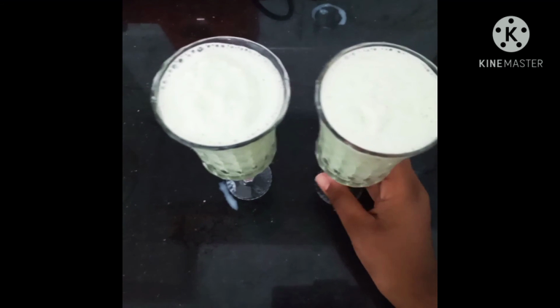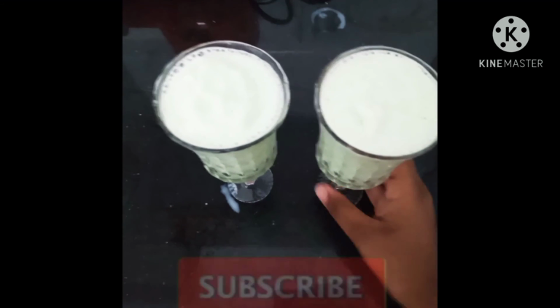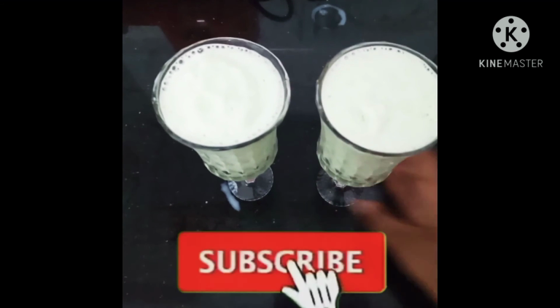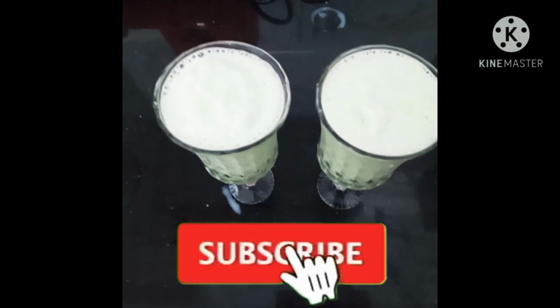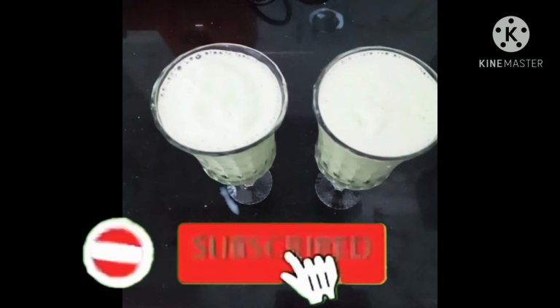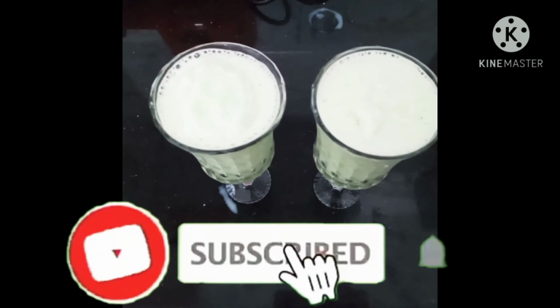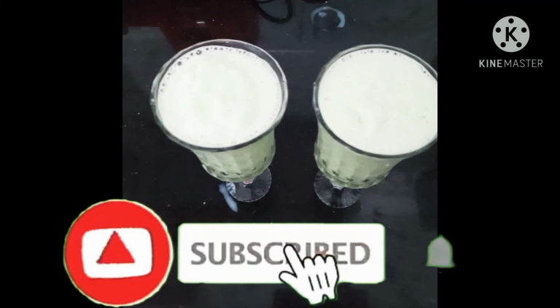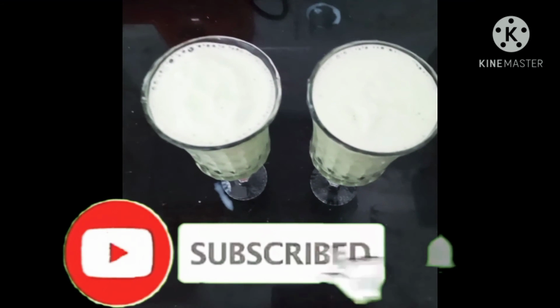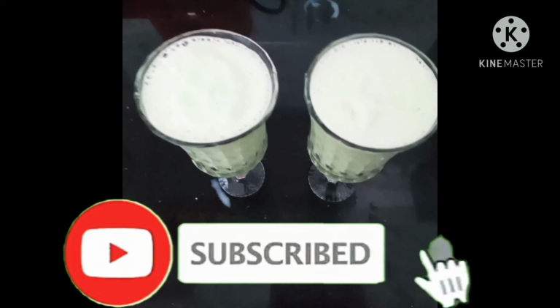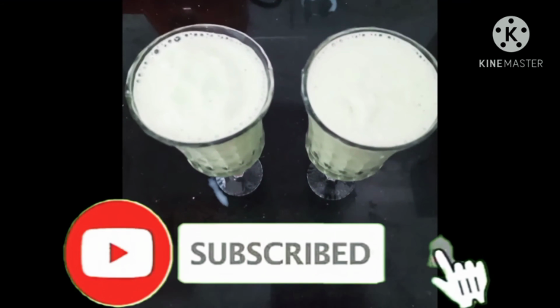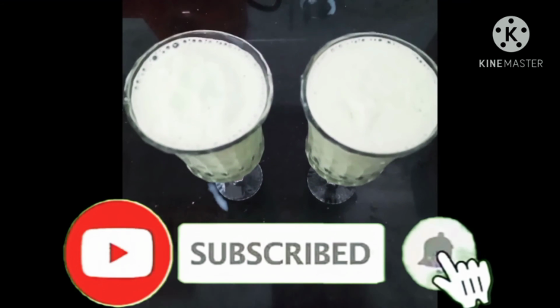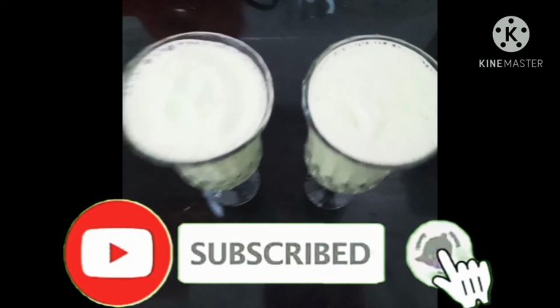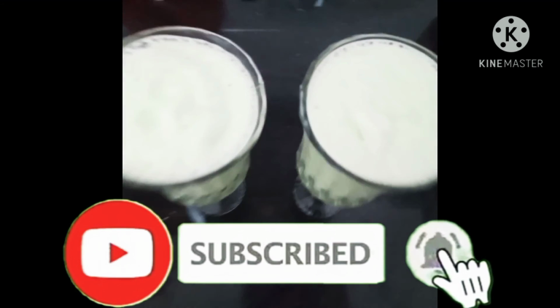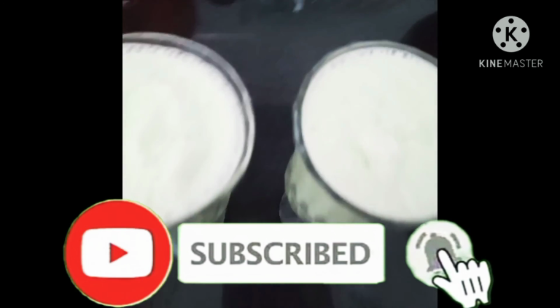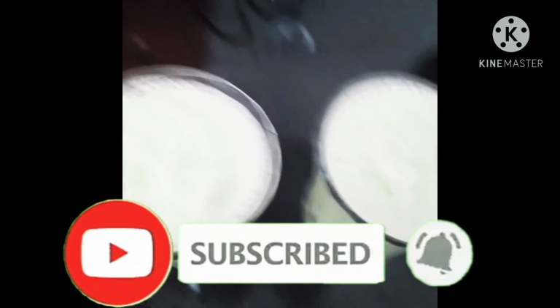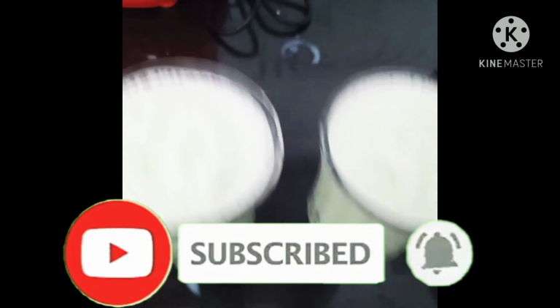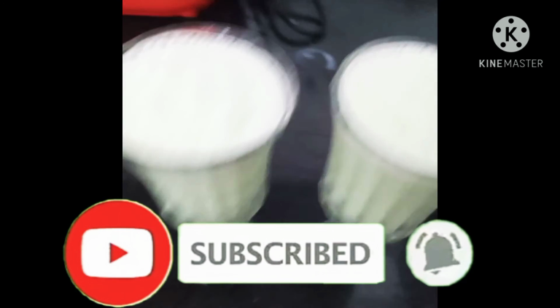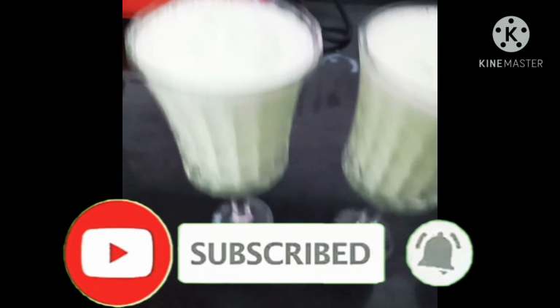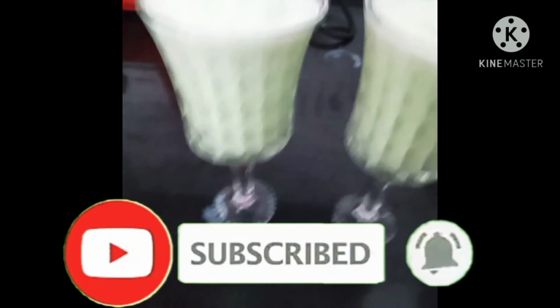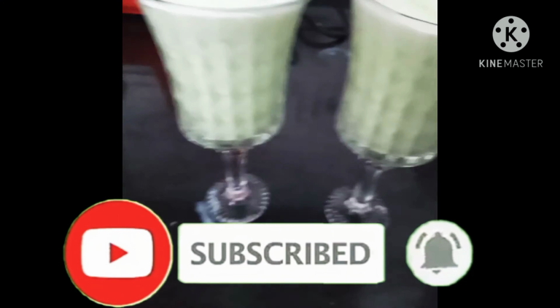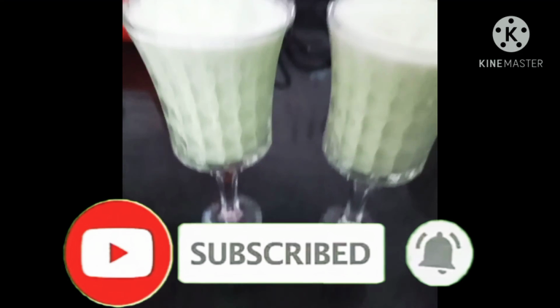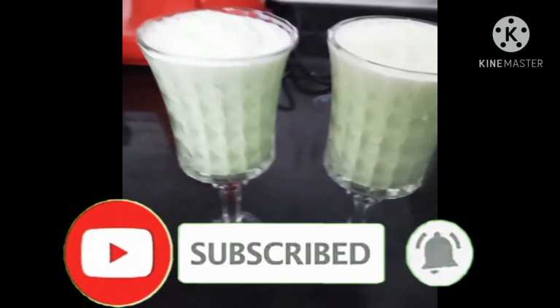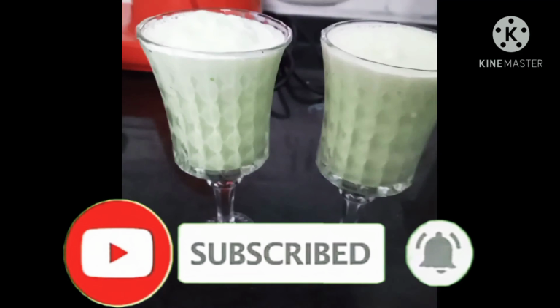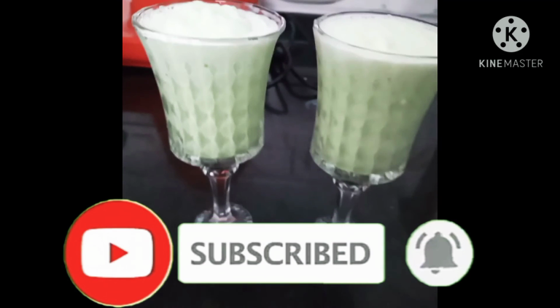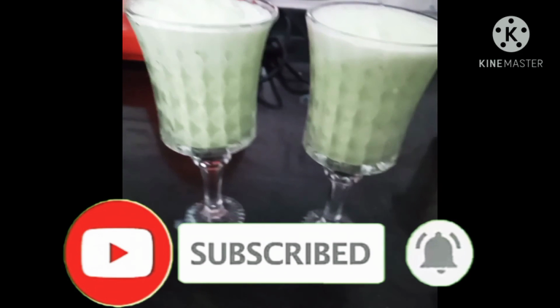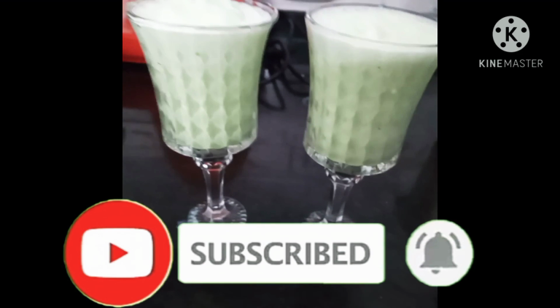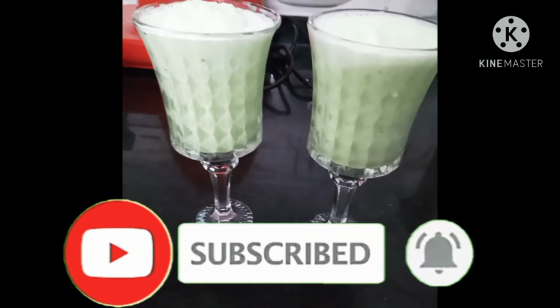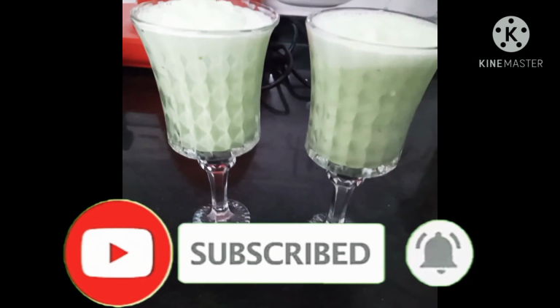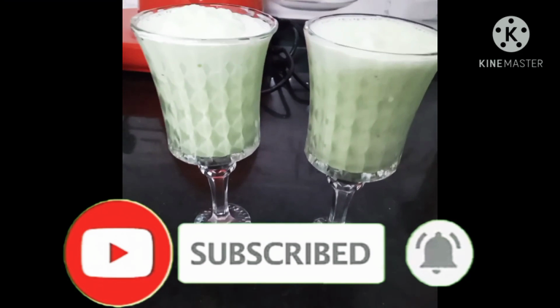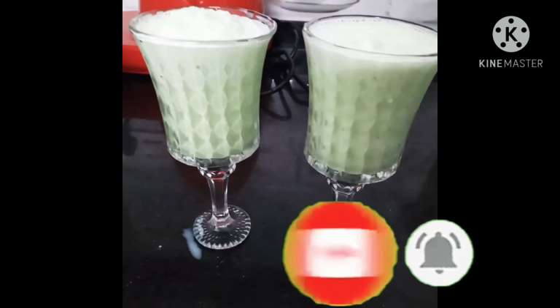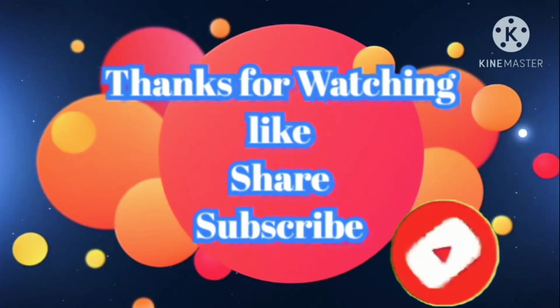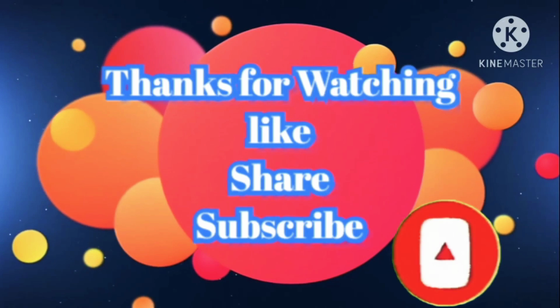If you like this video, please like, share, subscribe and click on the bell. Thank you. Bye bye.